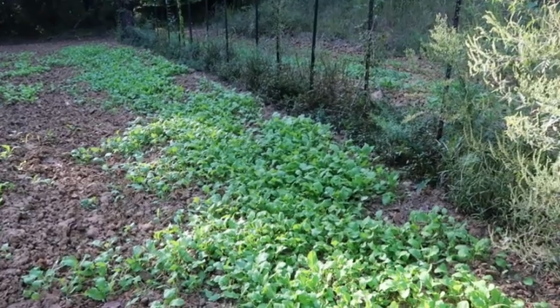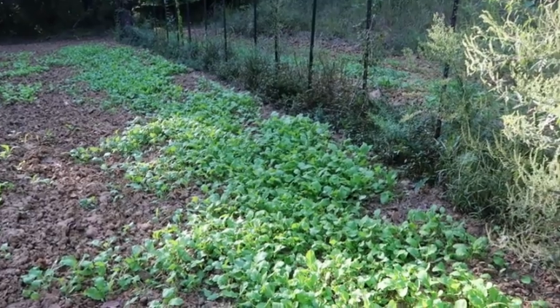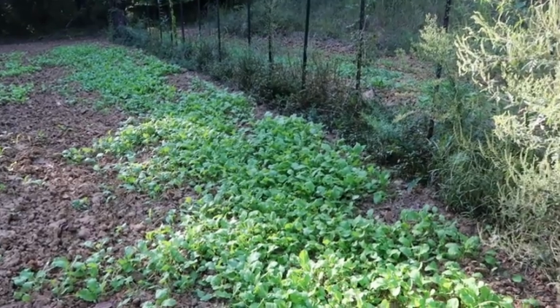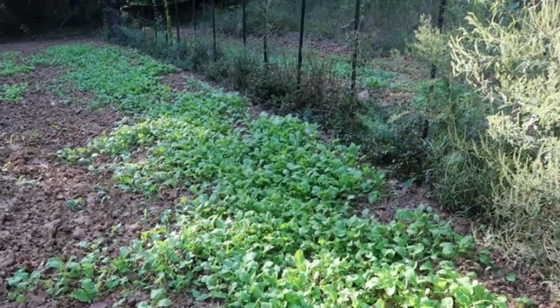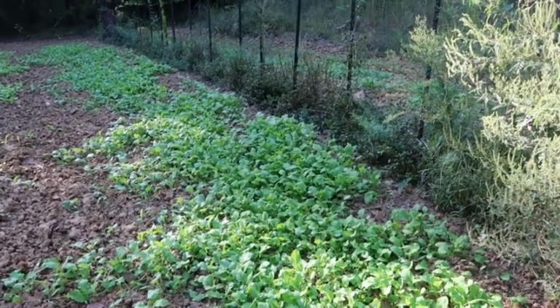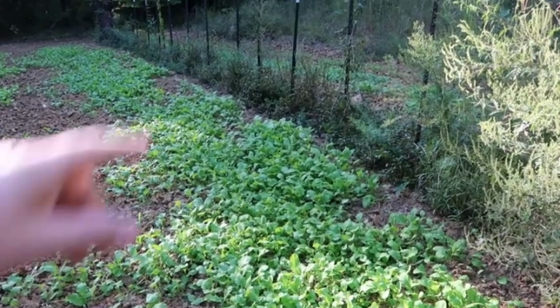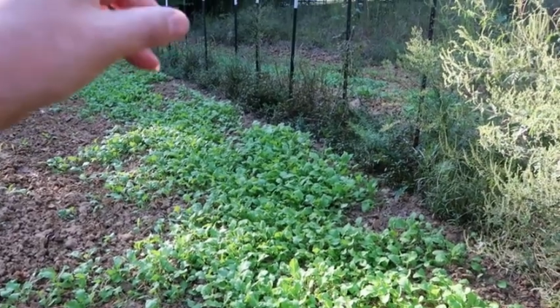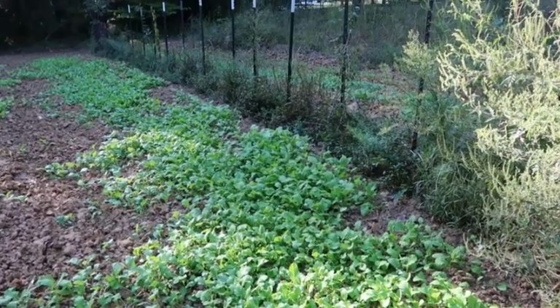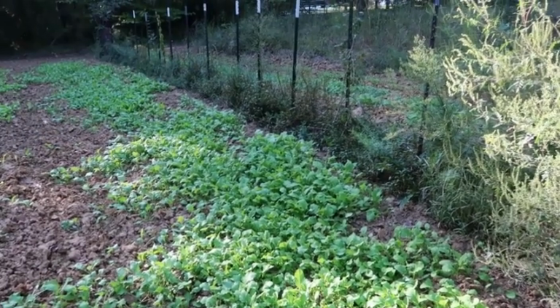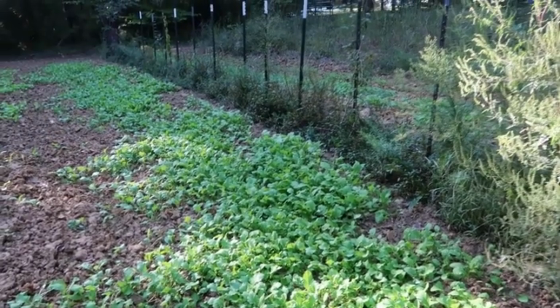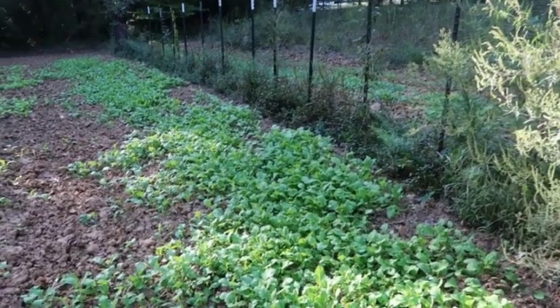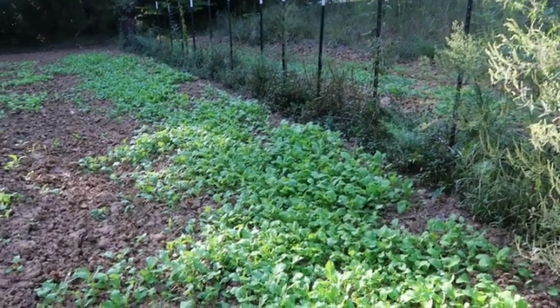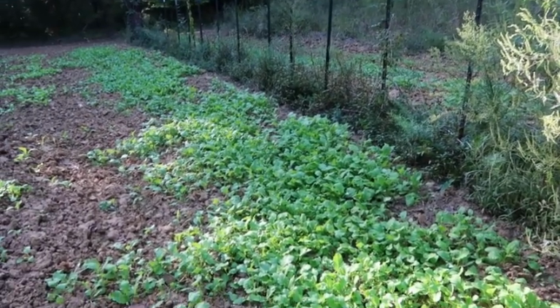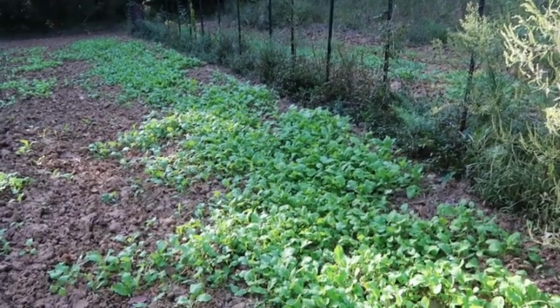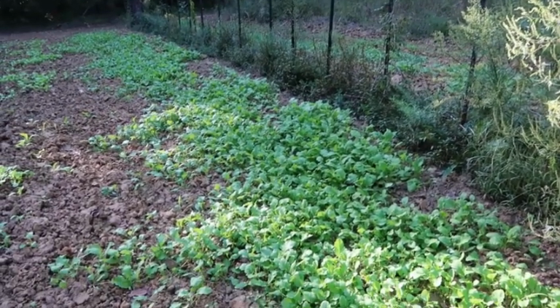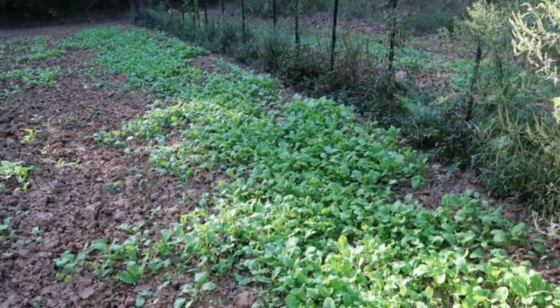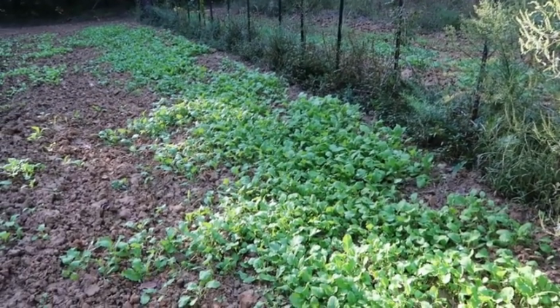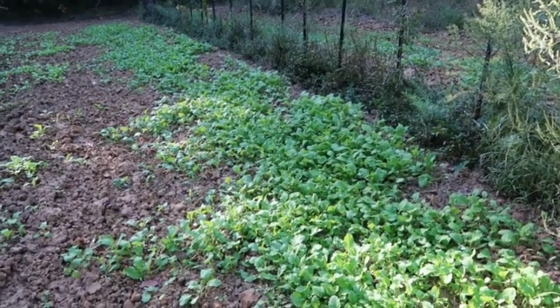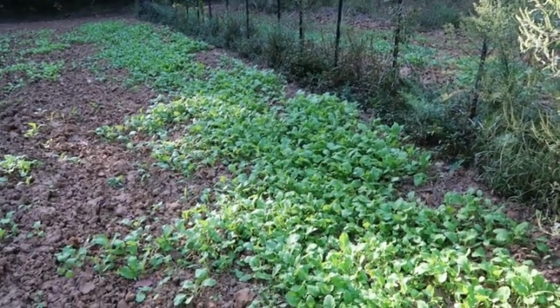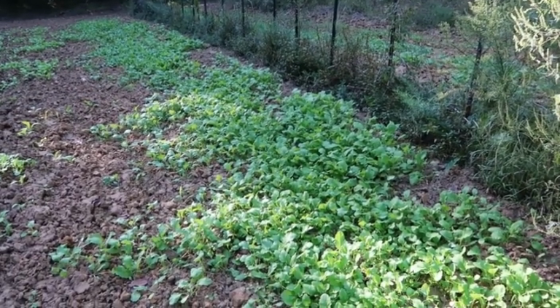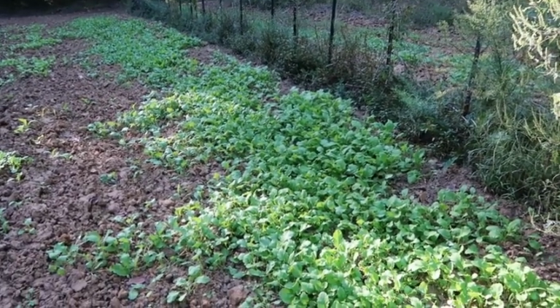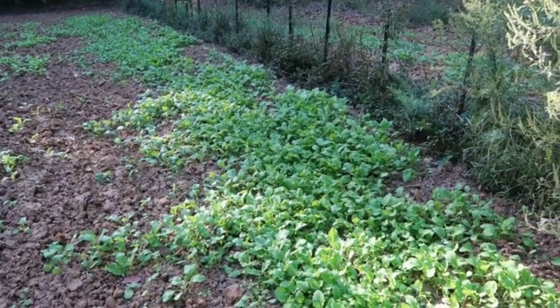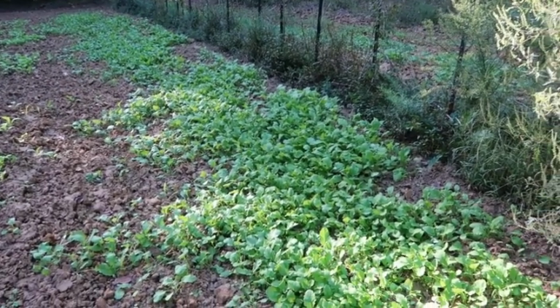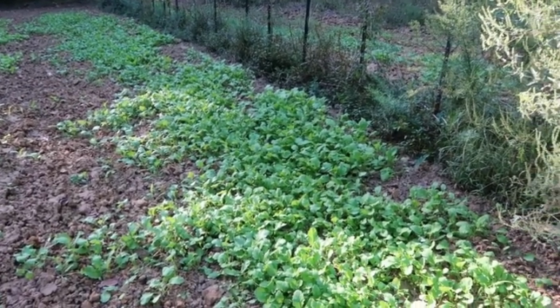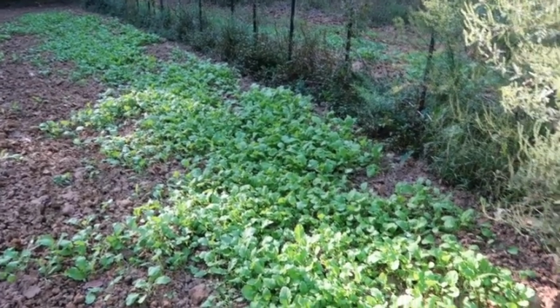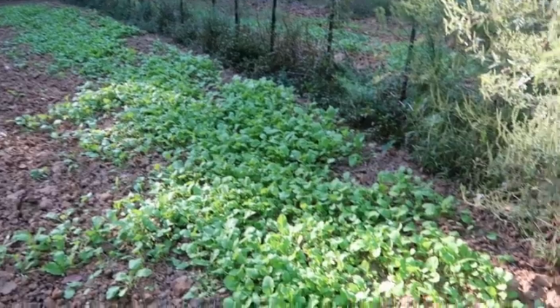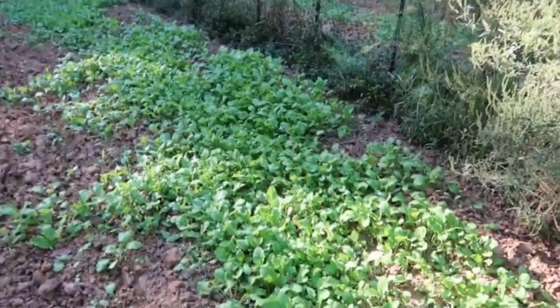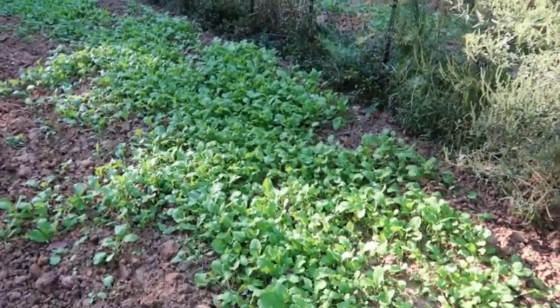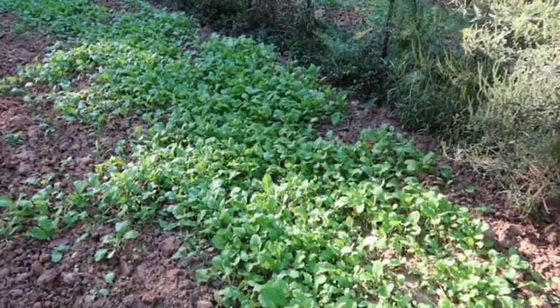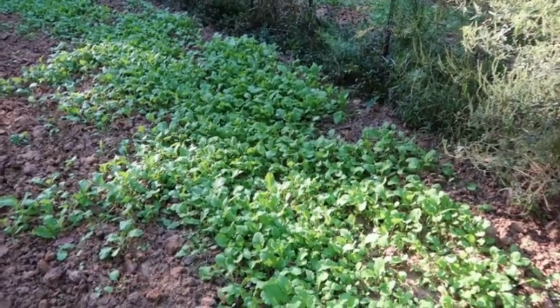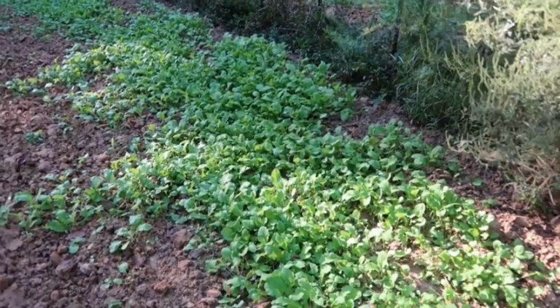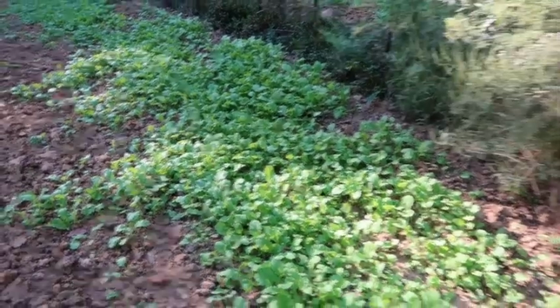But it'd be nice to have some turnips to put in my turnip greens.